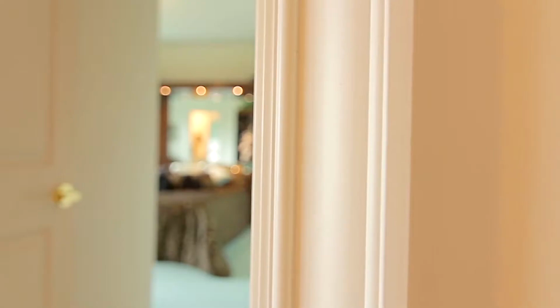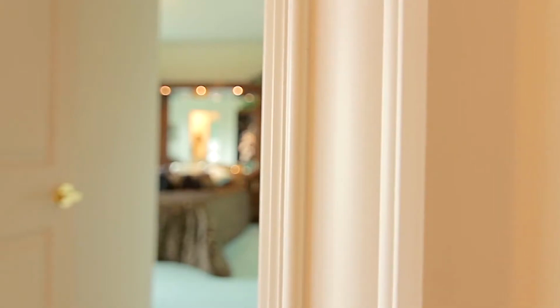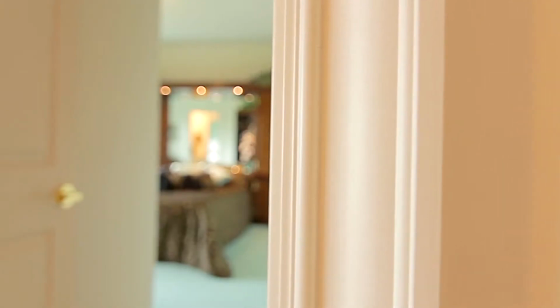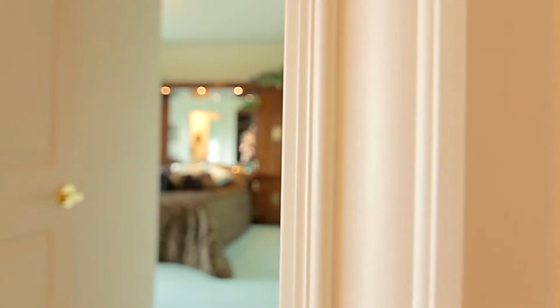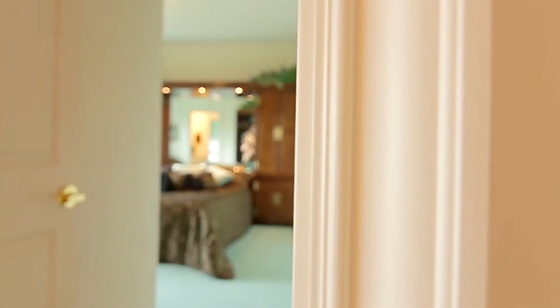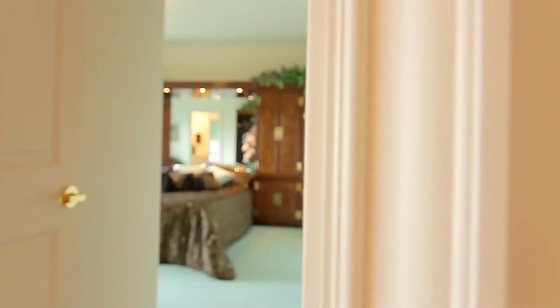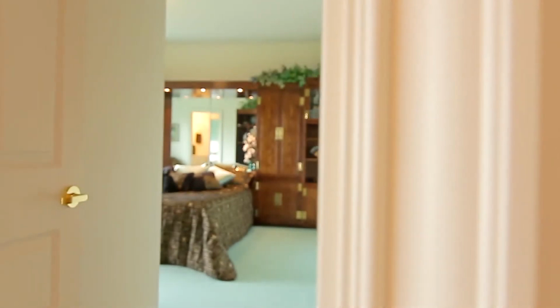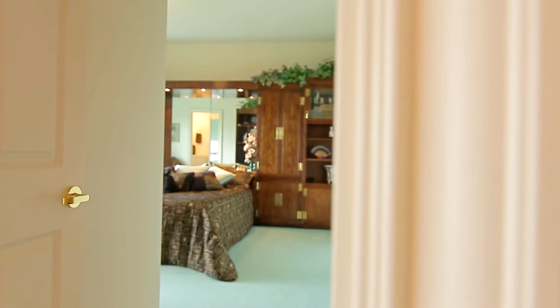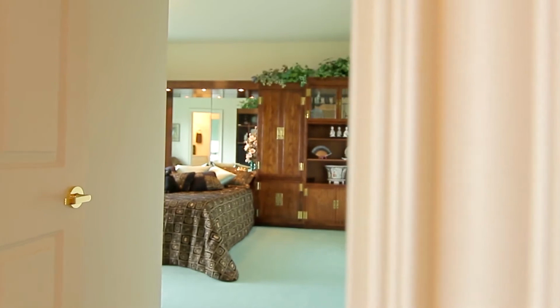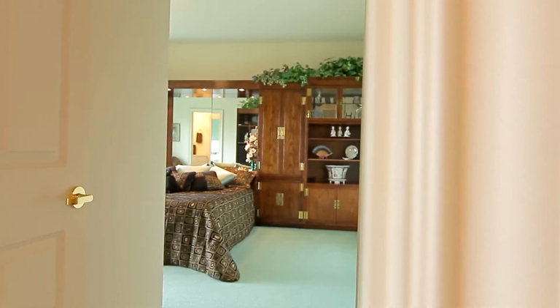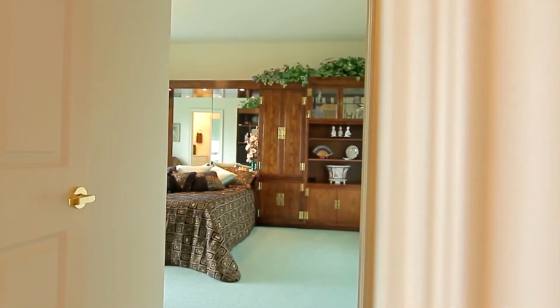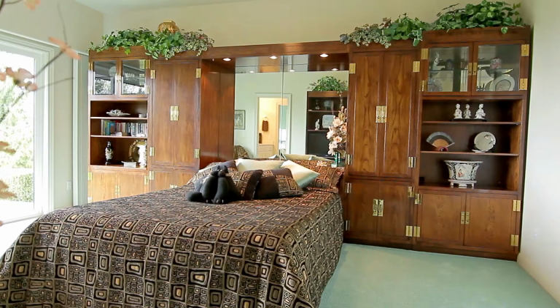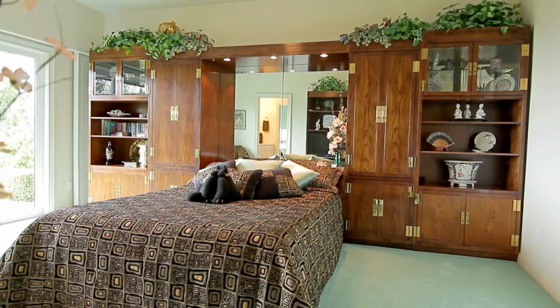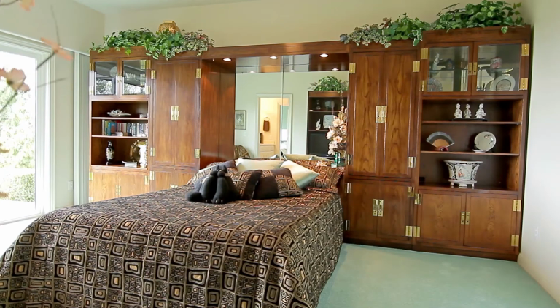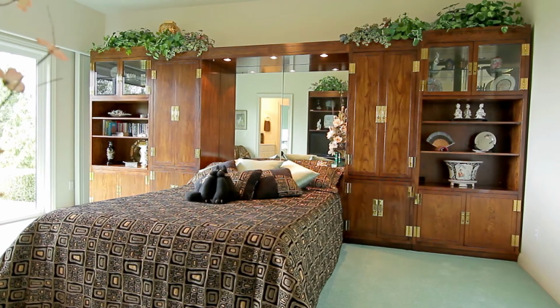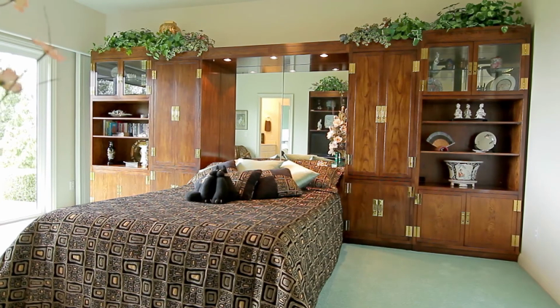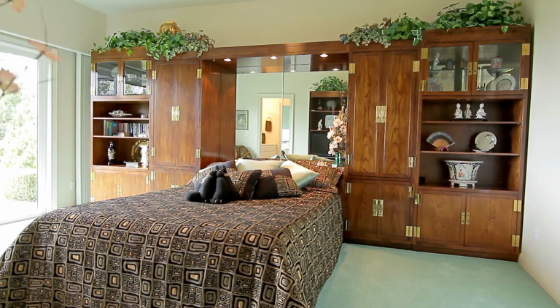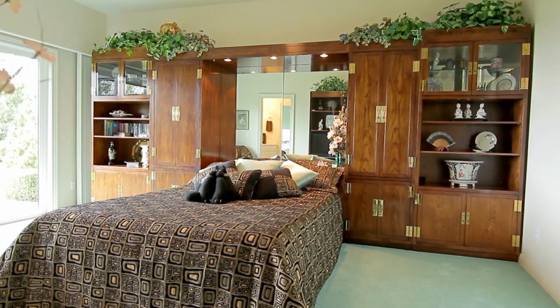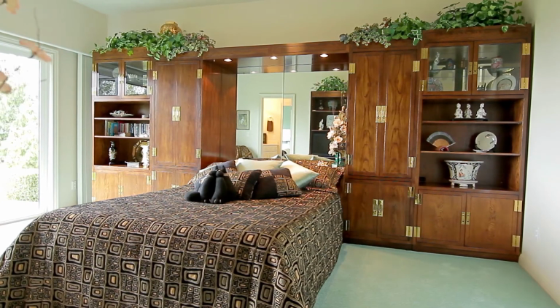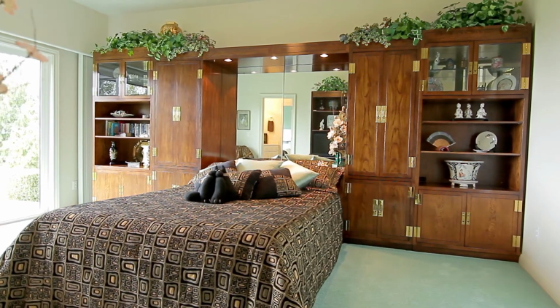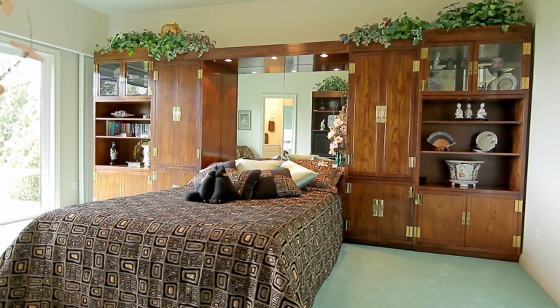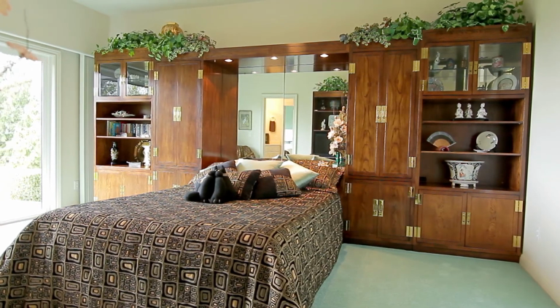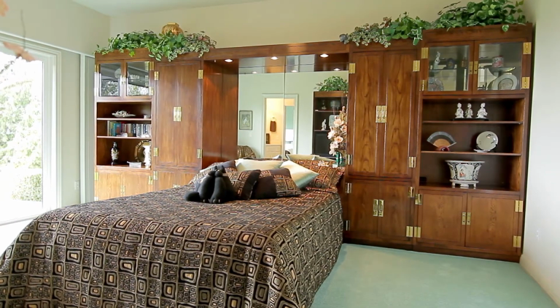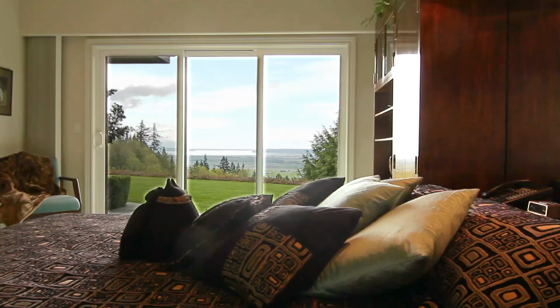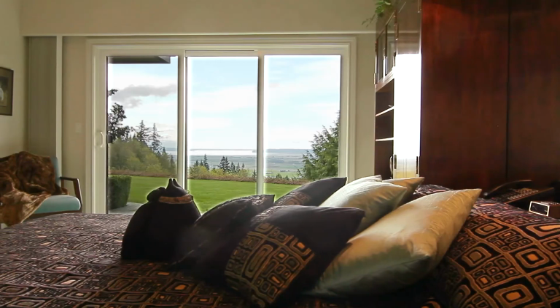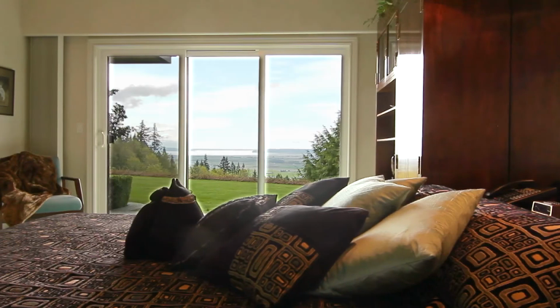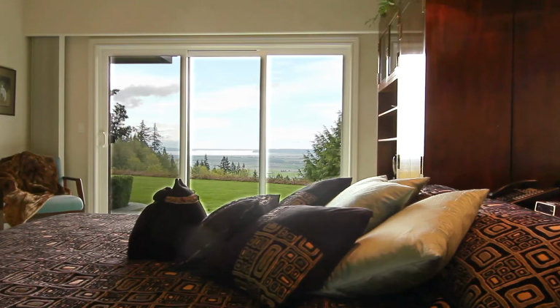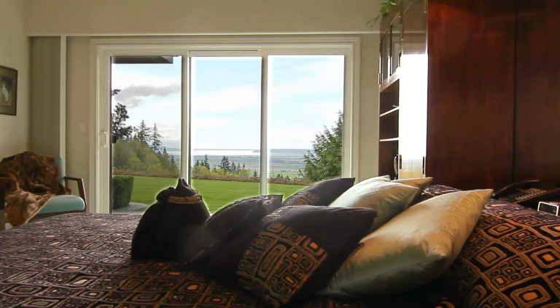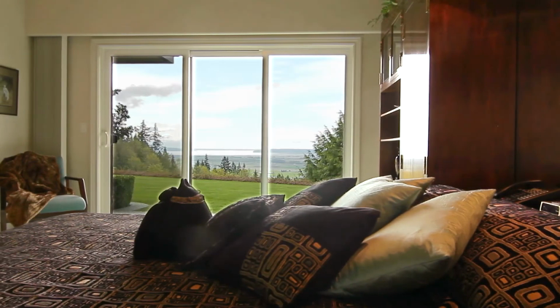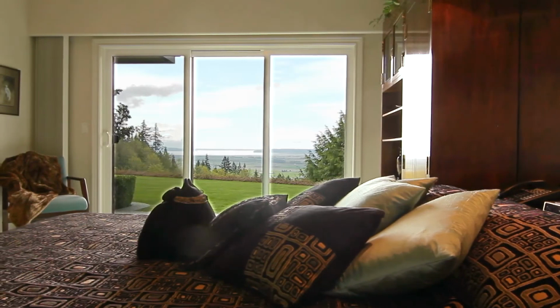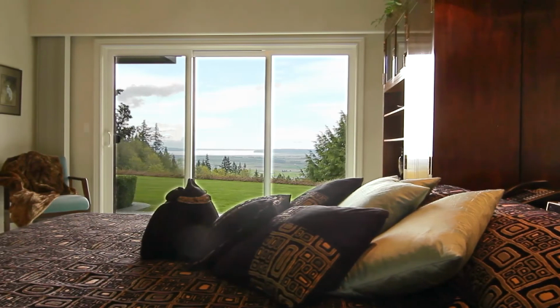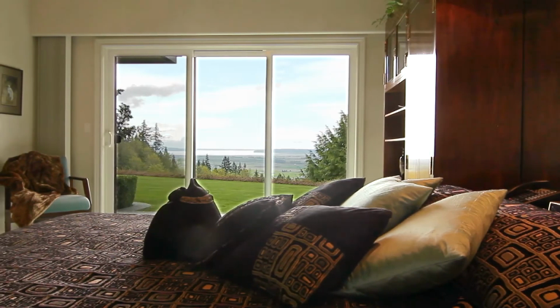The additional bedrooms offer the same stunning views featured throughout the home.